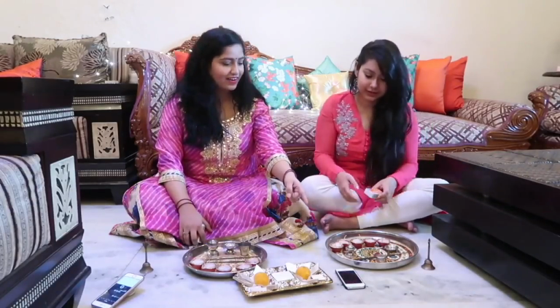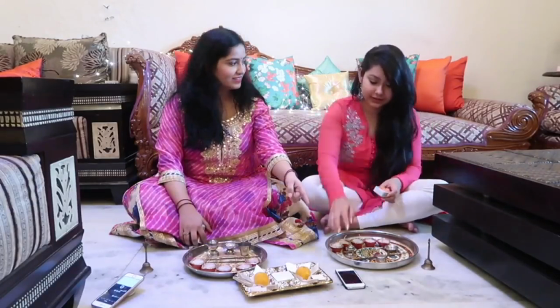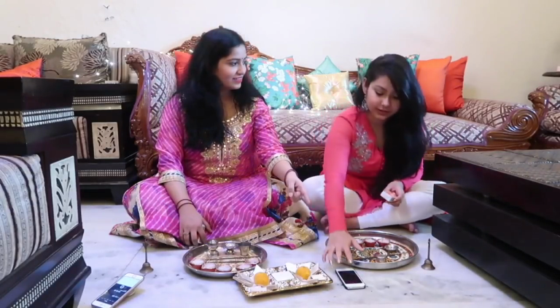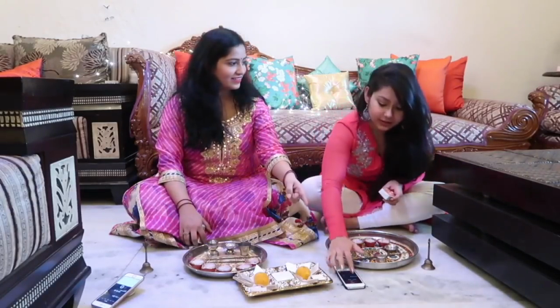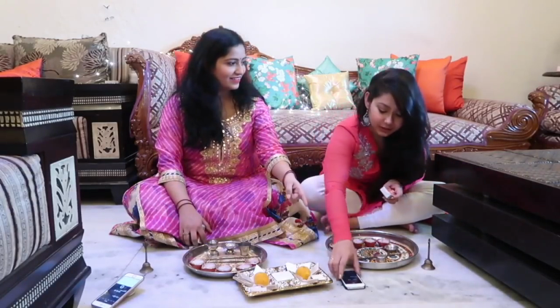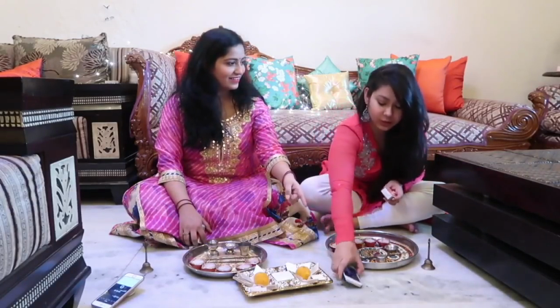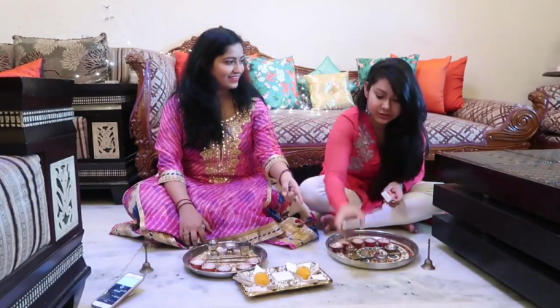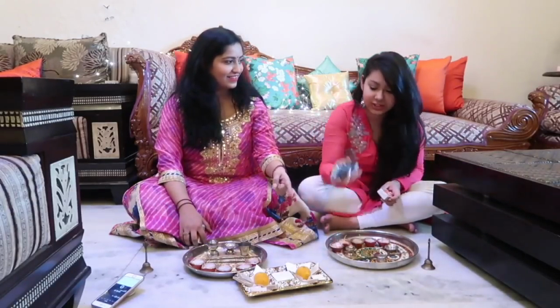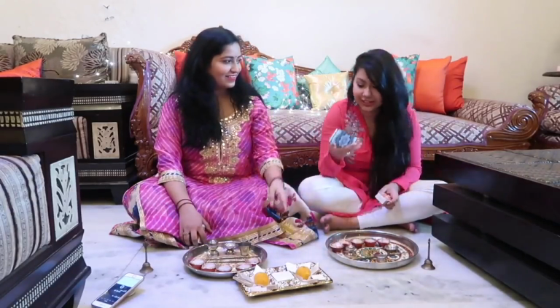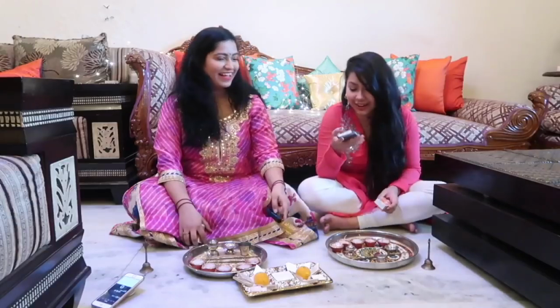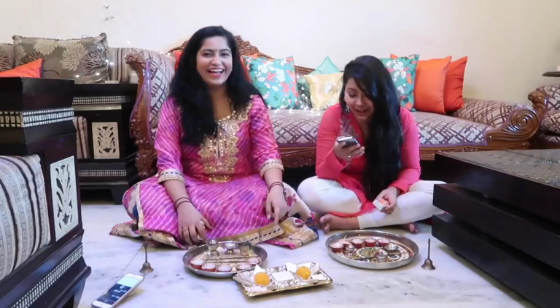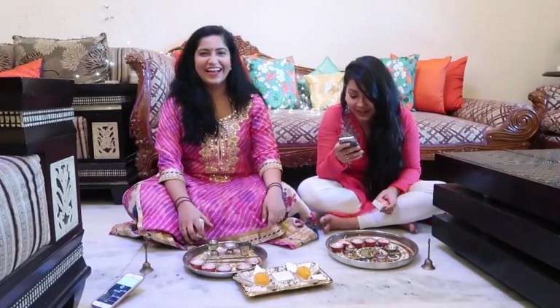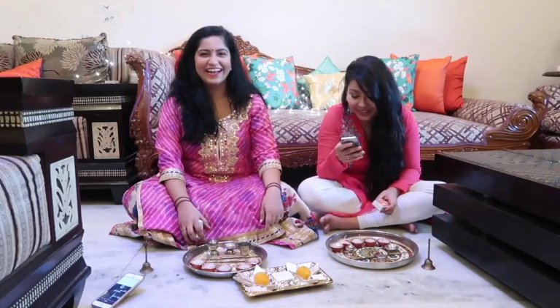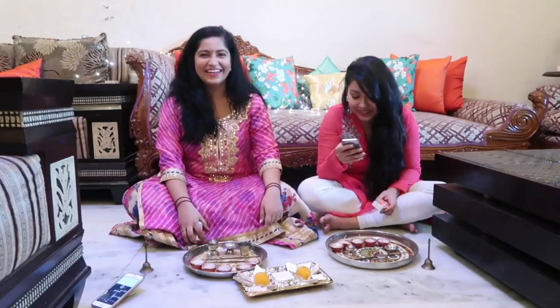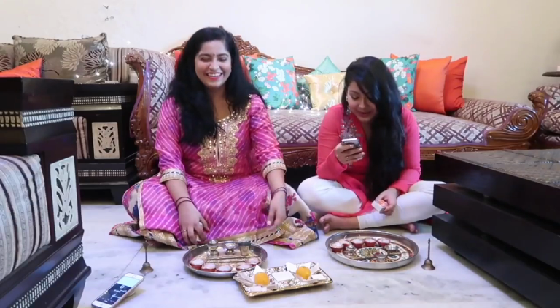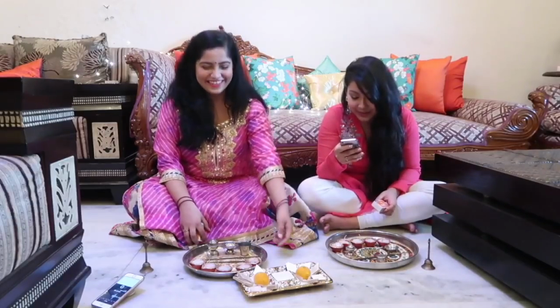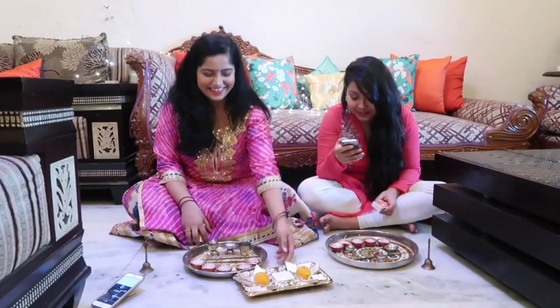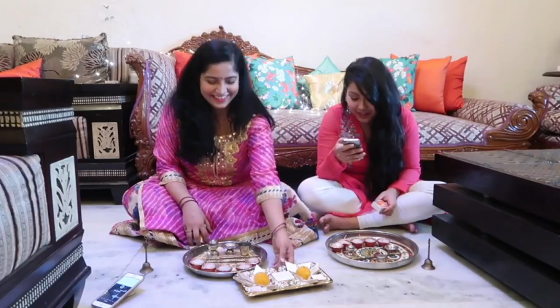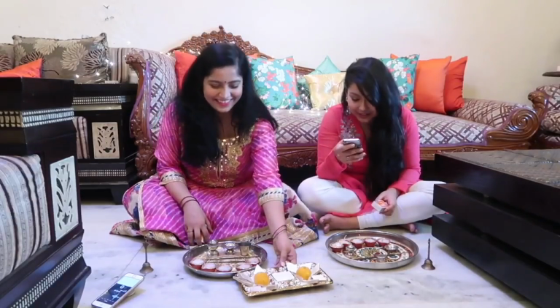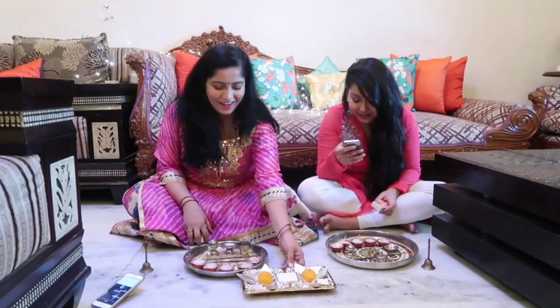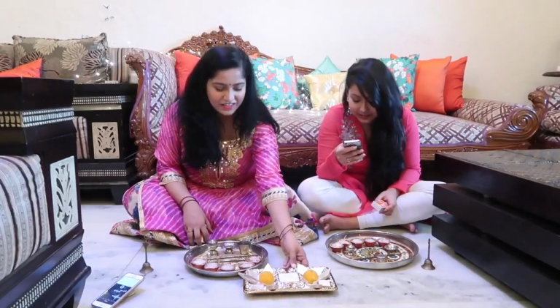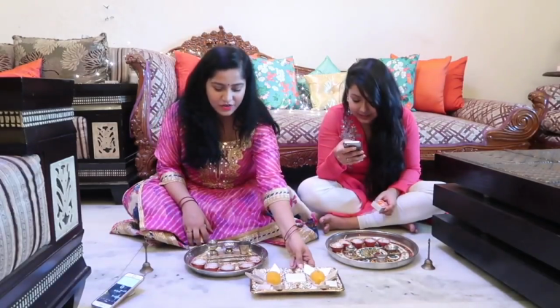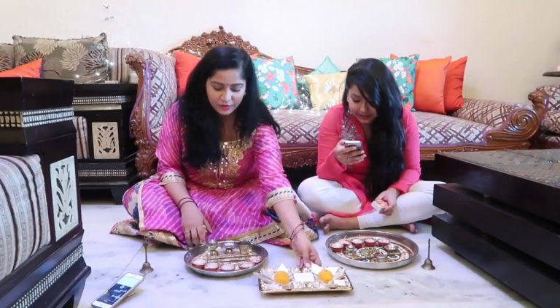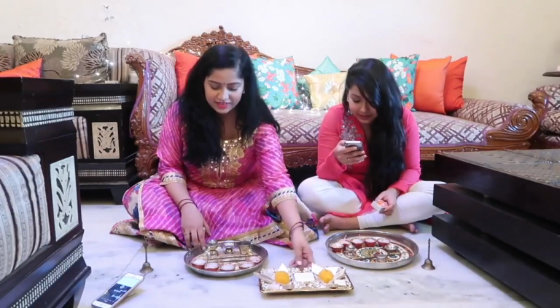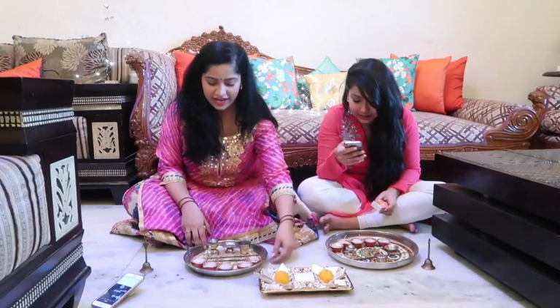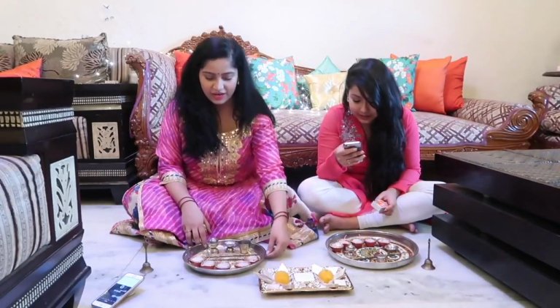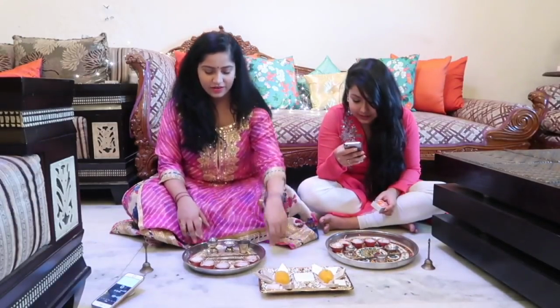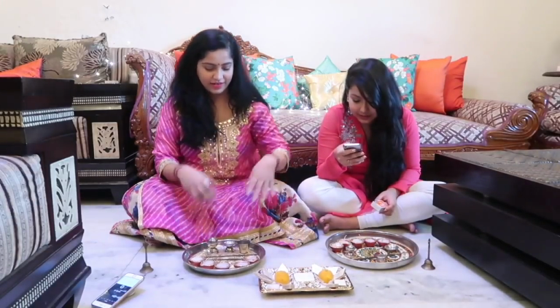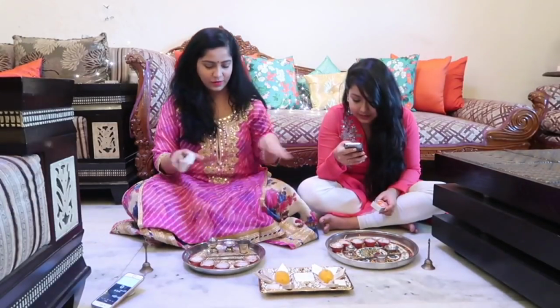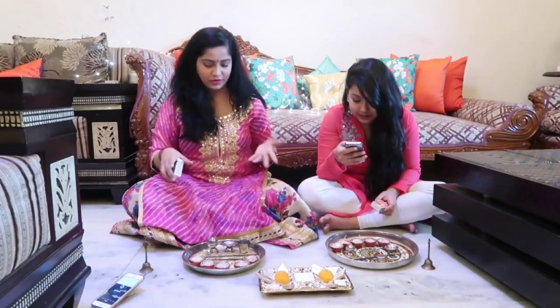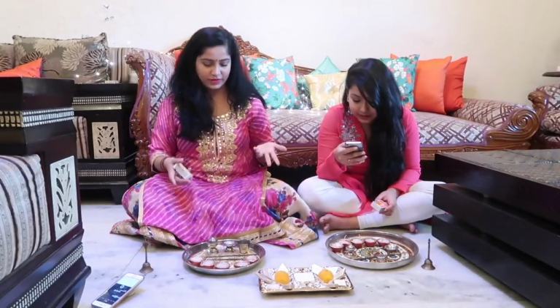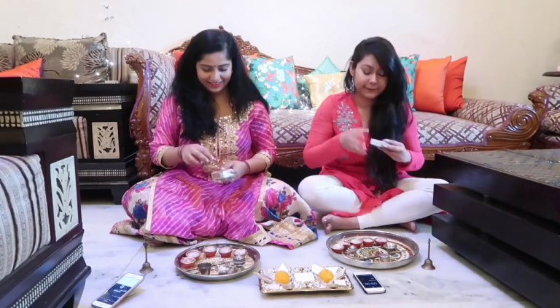Oh shit — 3 minutes! Bhagwan! Also, you can do this in any order that you want.